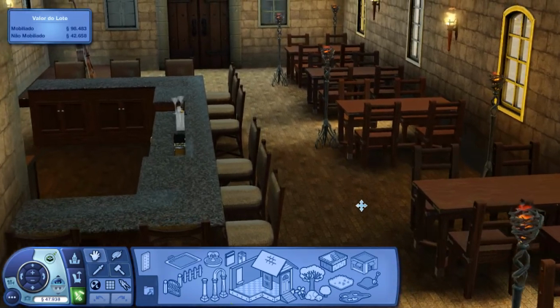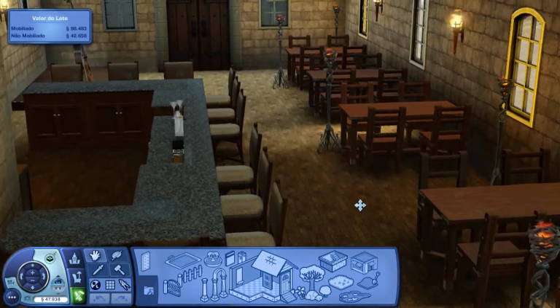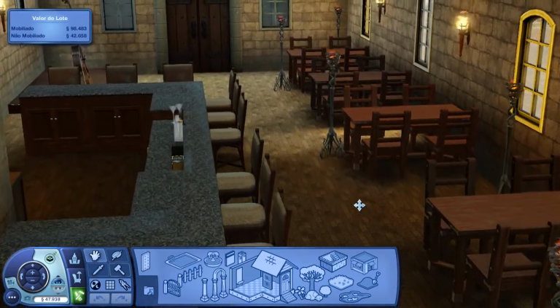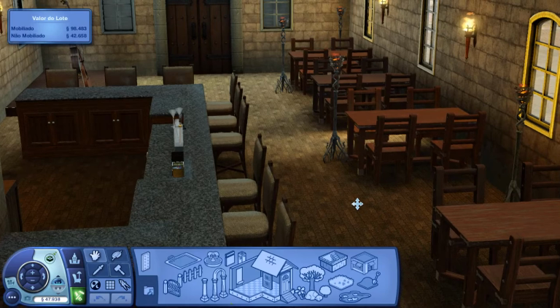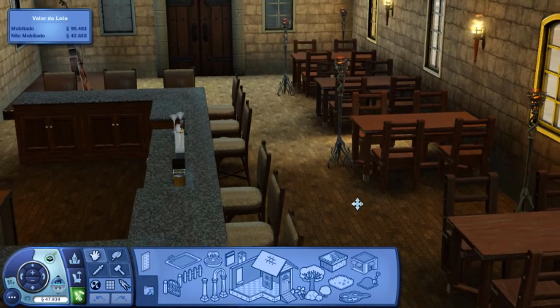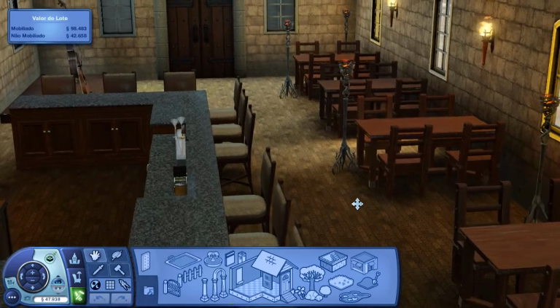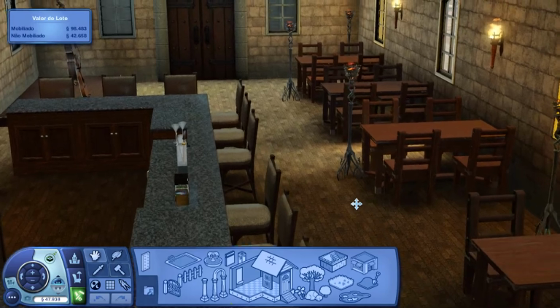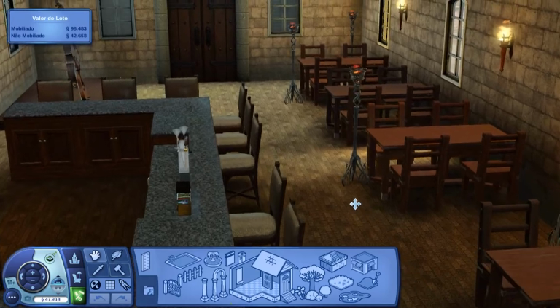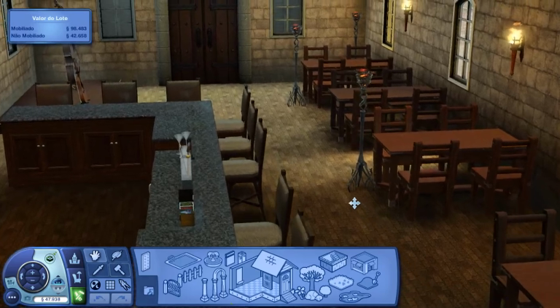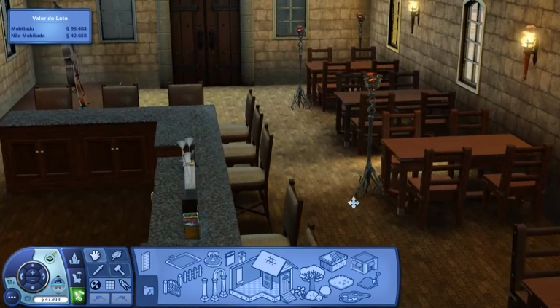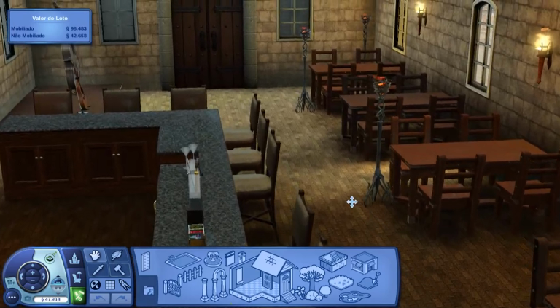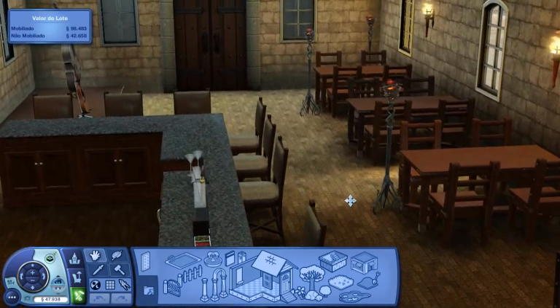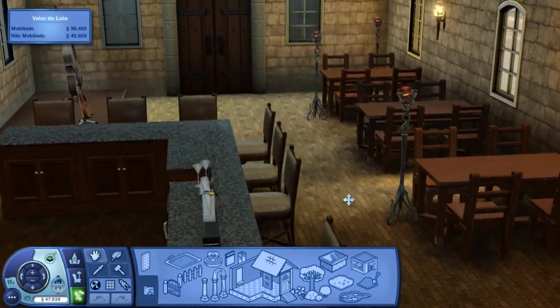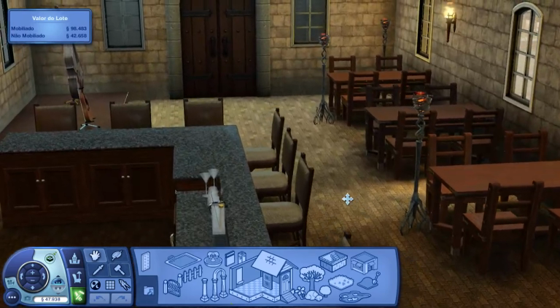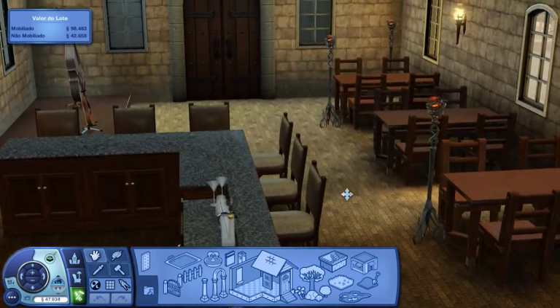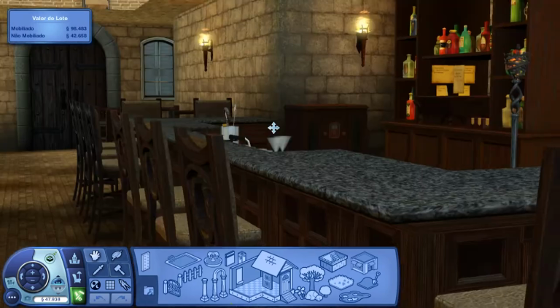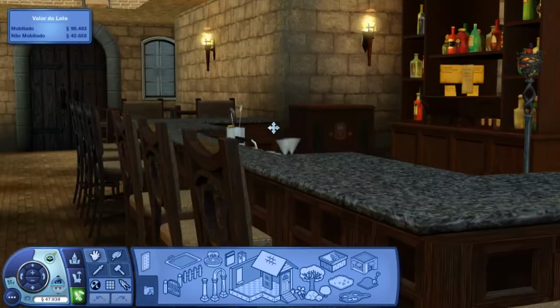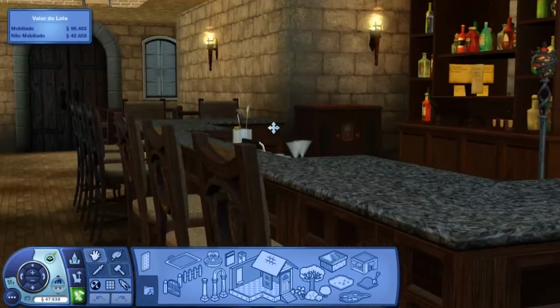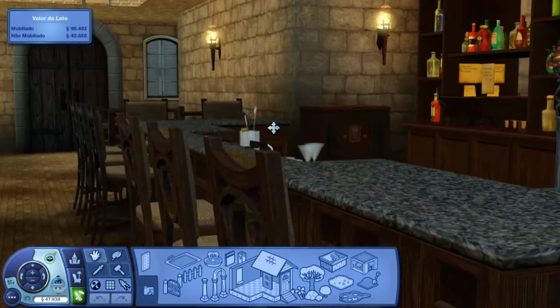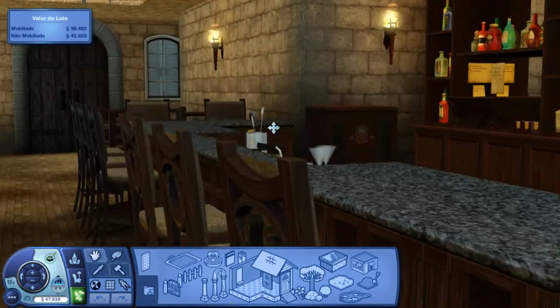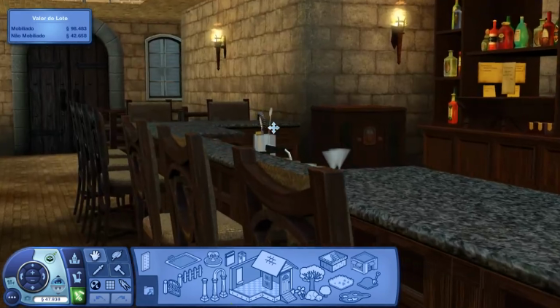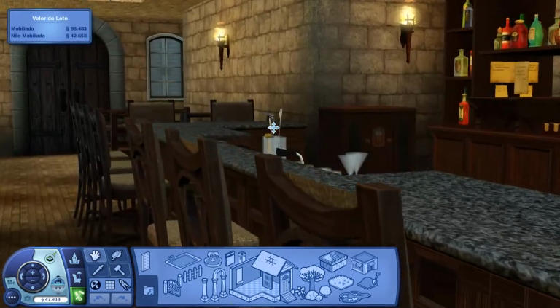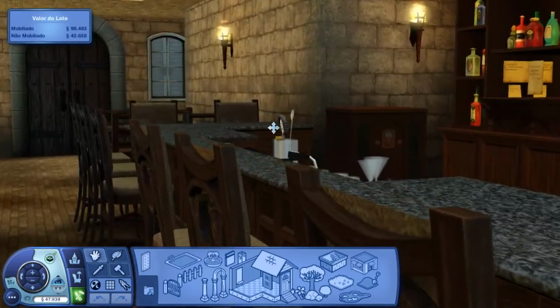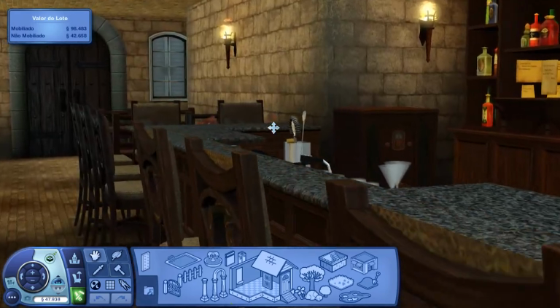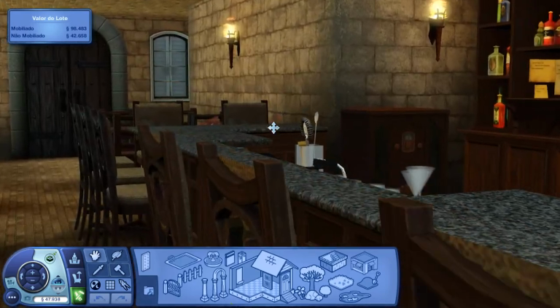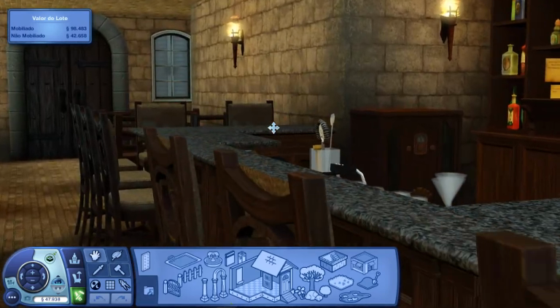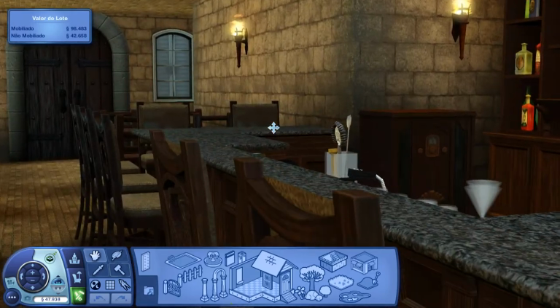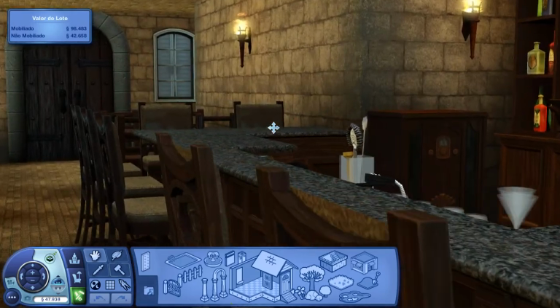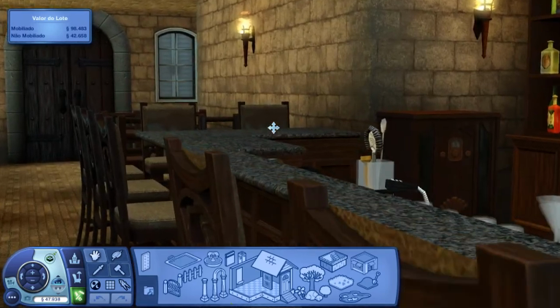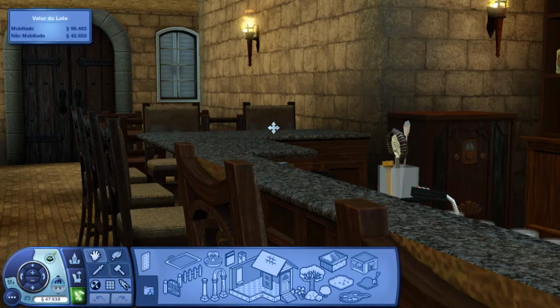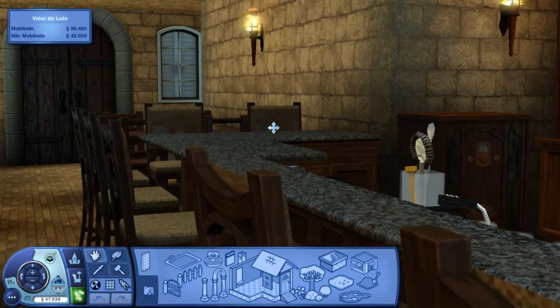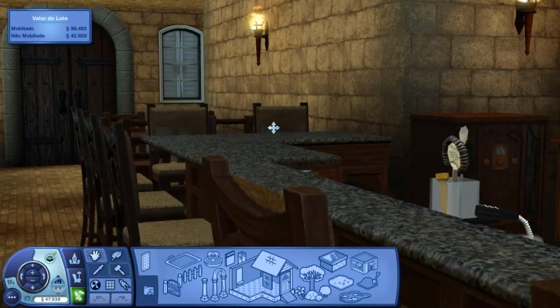This lot, for example, is a tavern at the flip bottom. Your Sims can come here for a drink, eat, socialize, and have some fun.